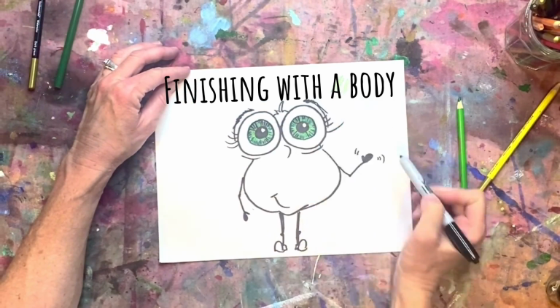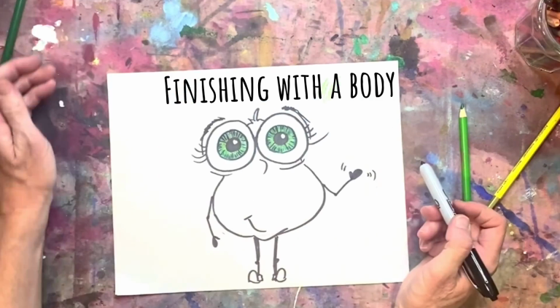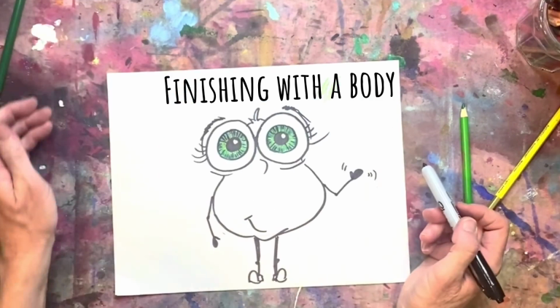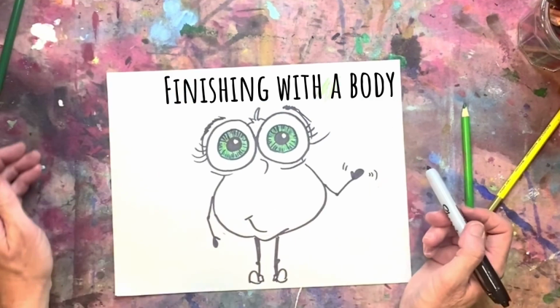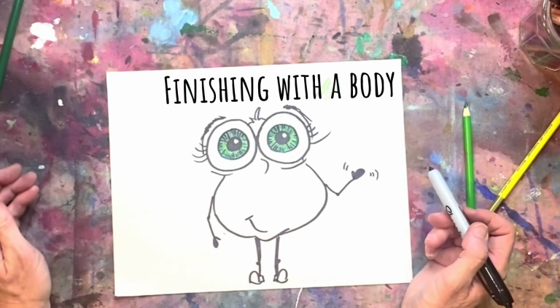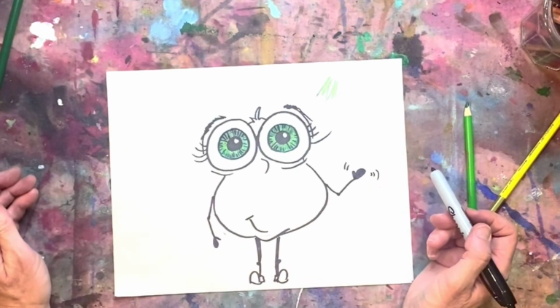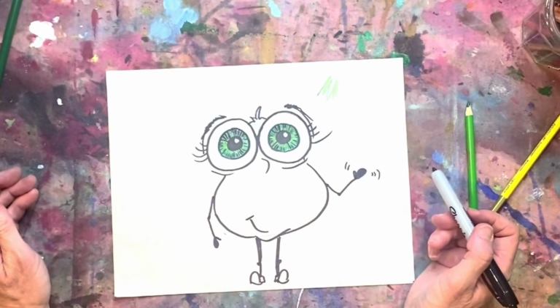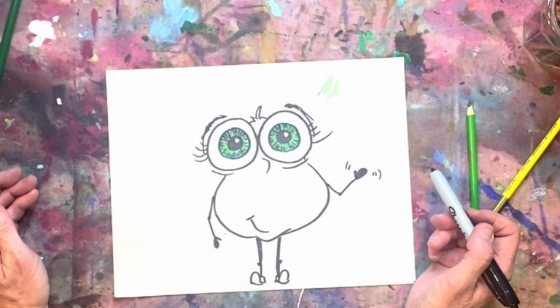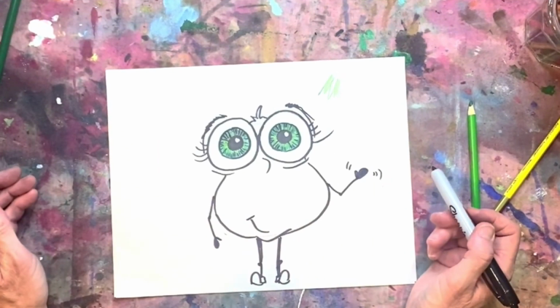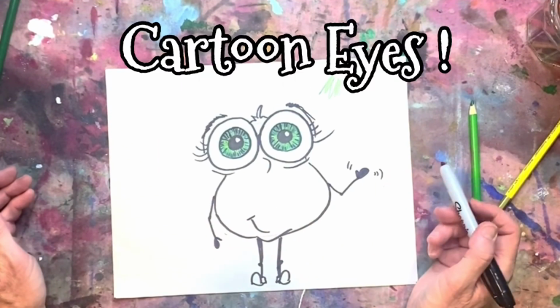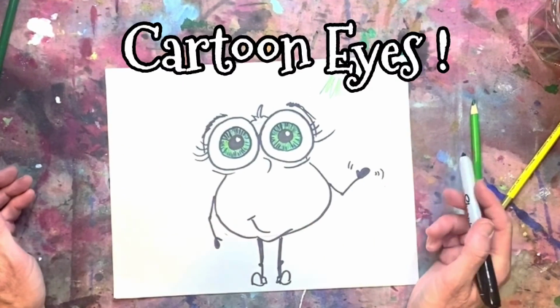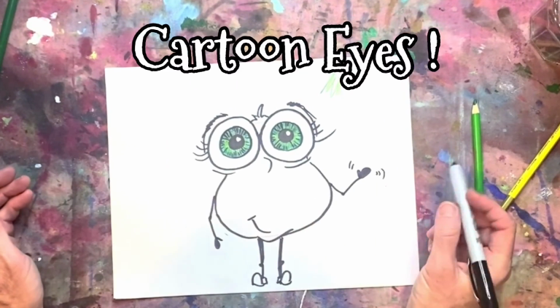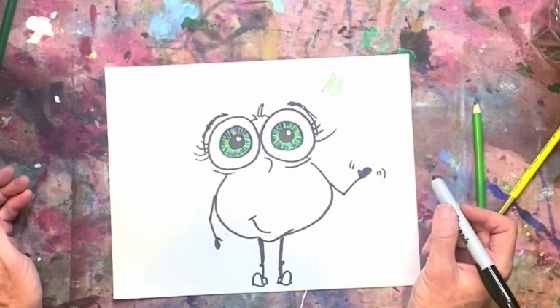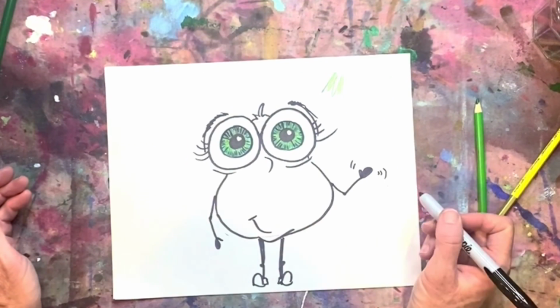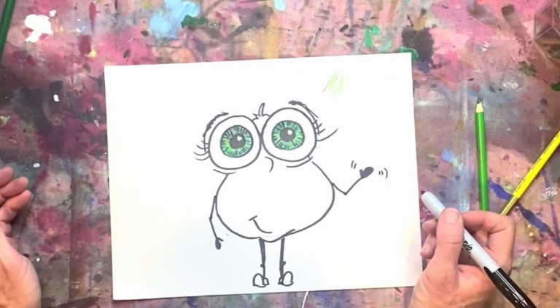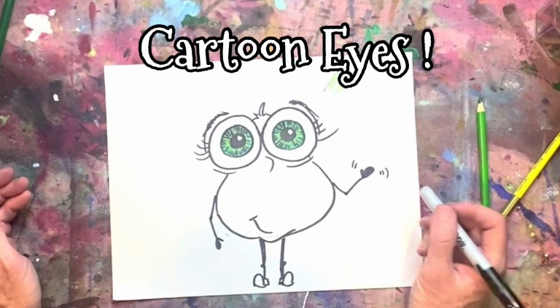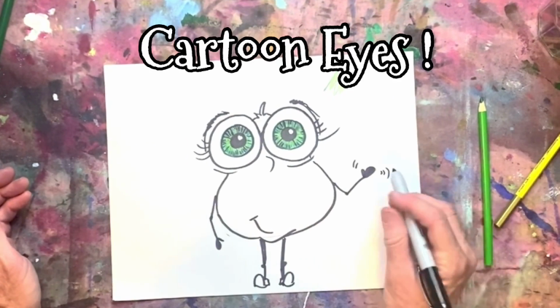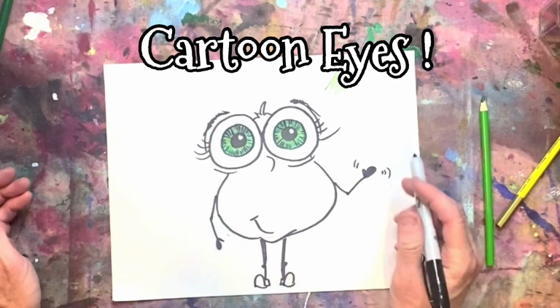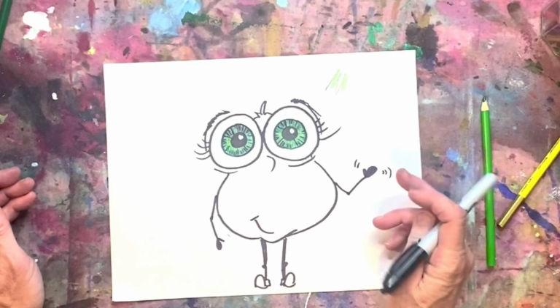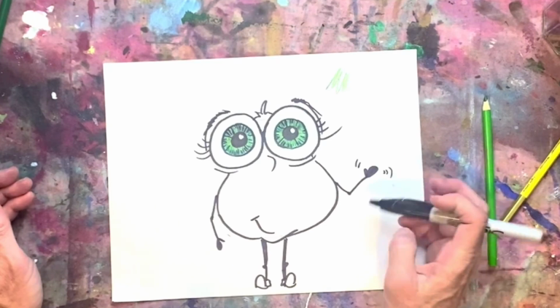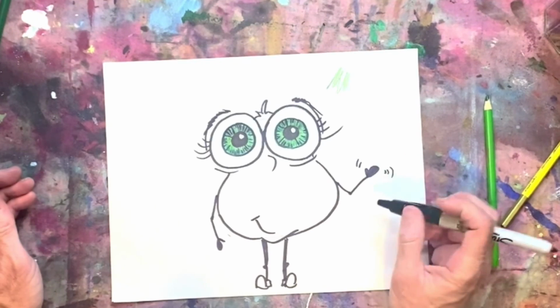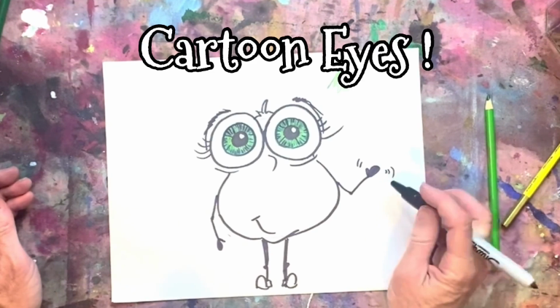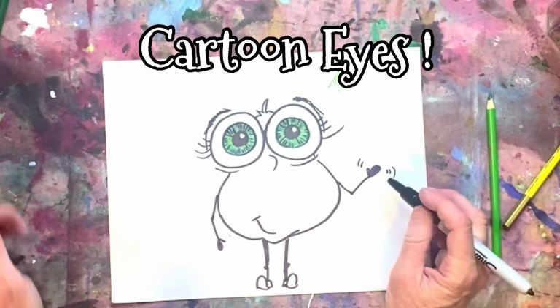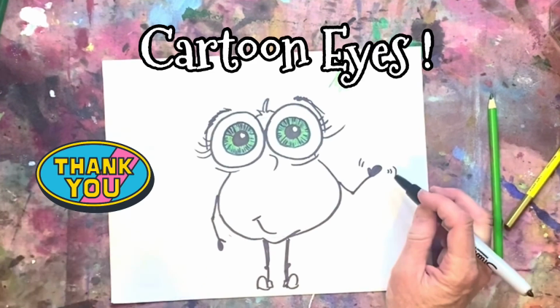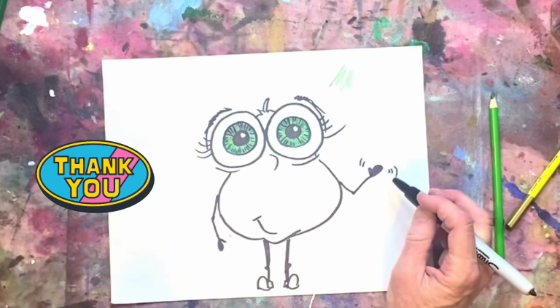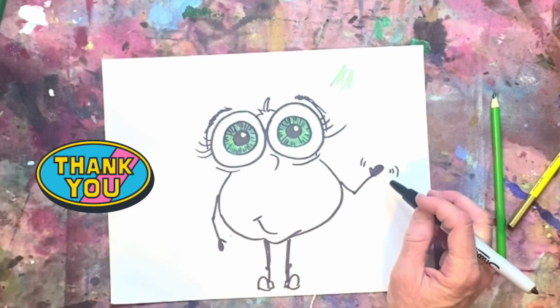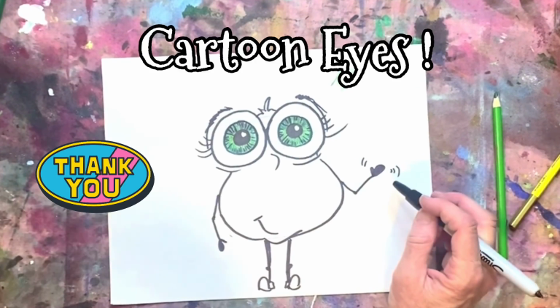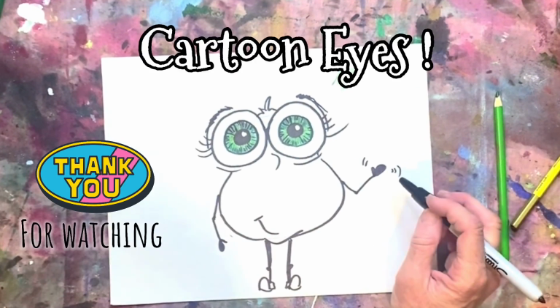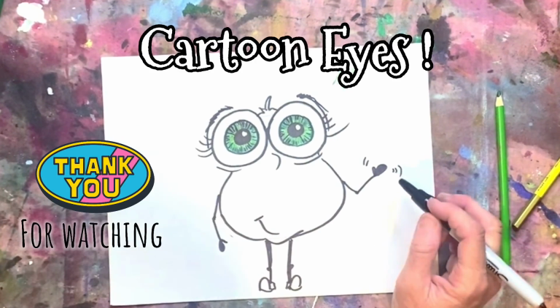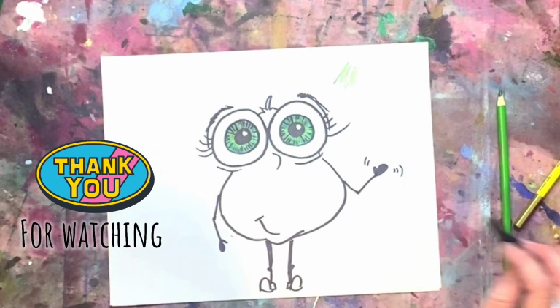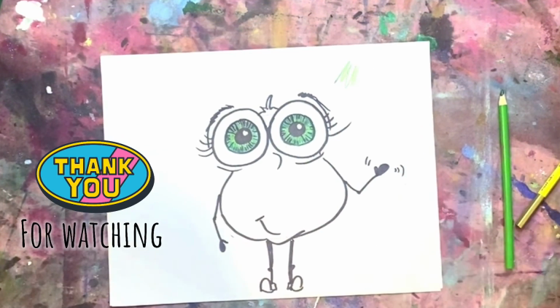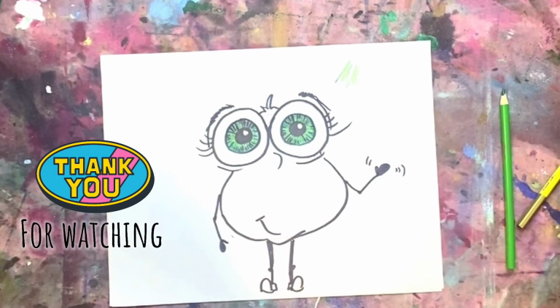And there are my cartoon eyes. Thank you guys for watching.